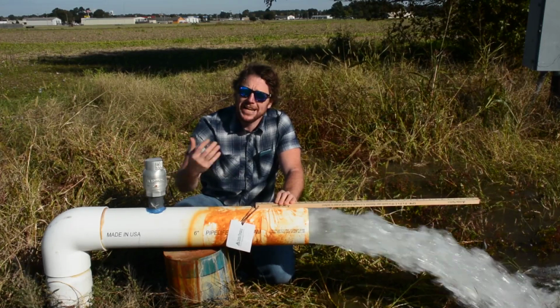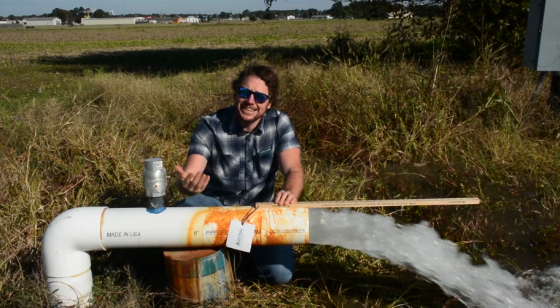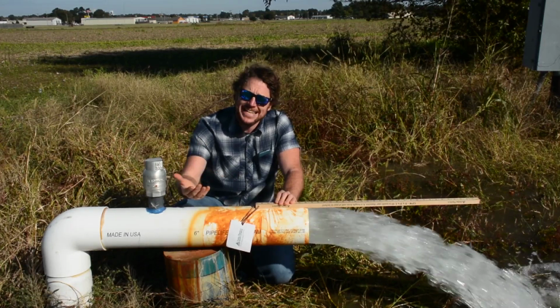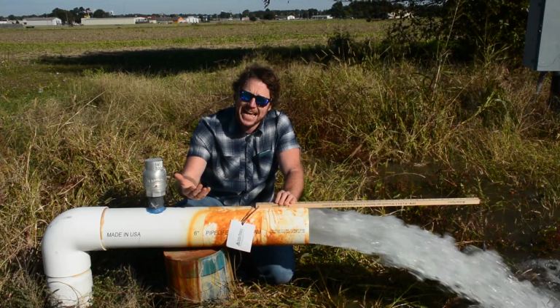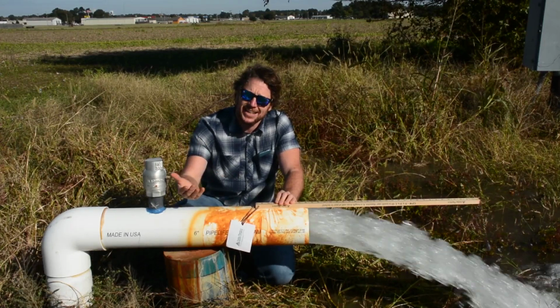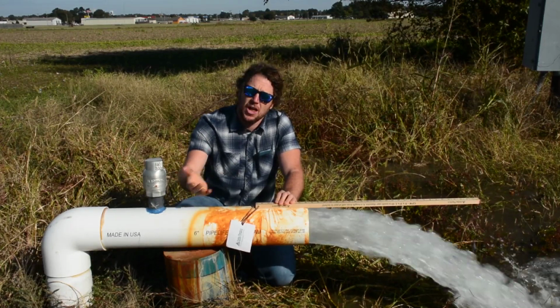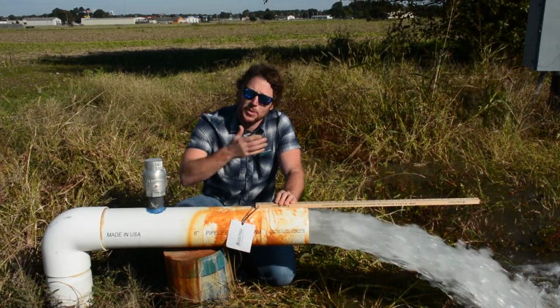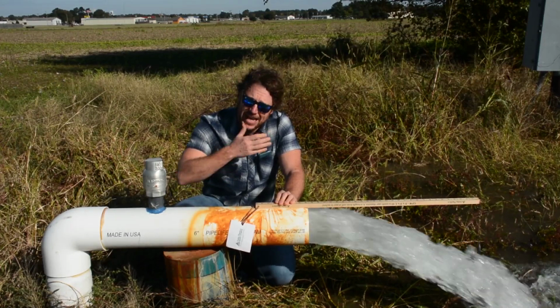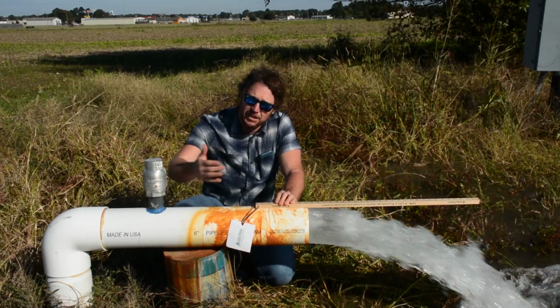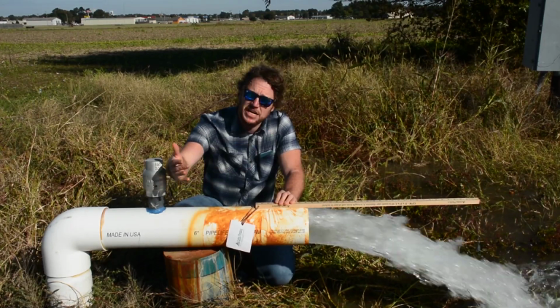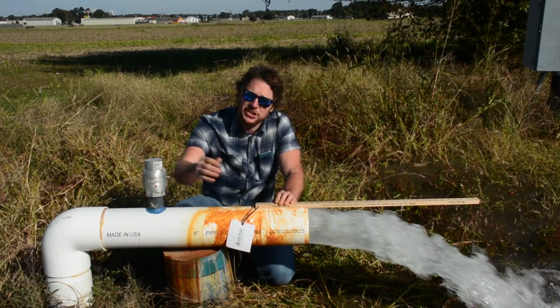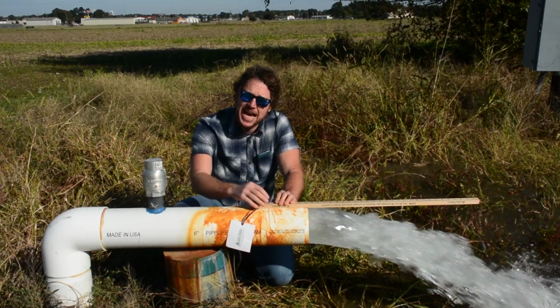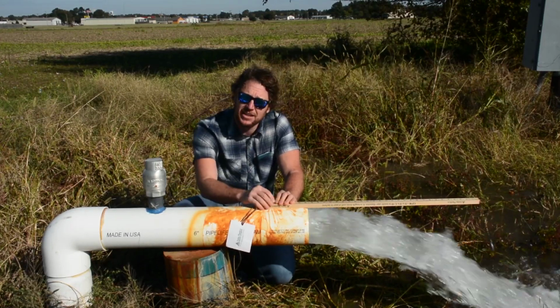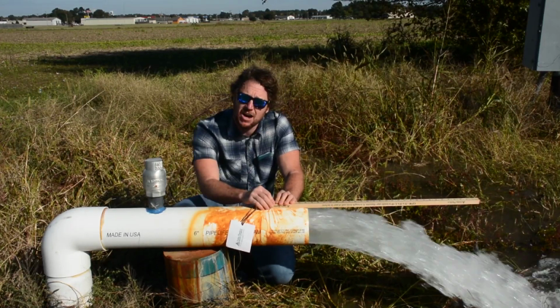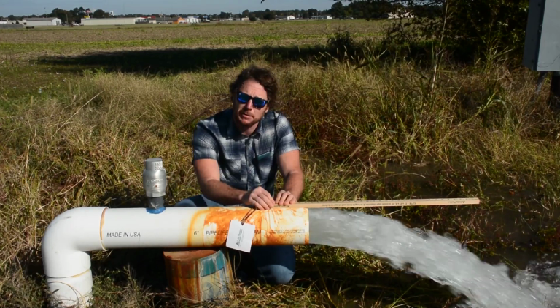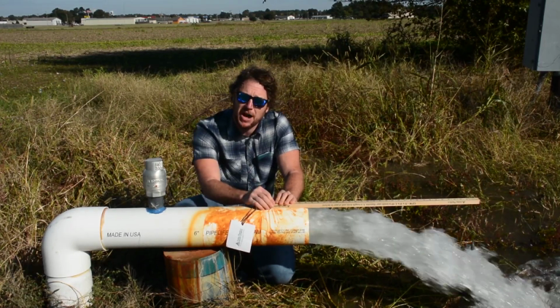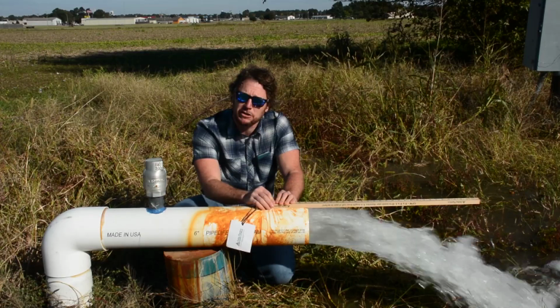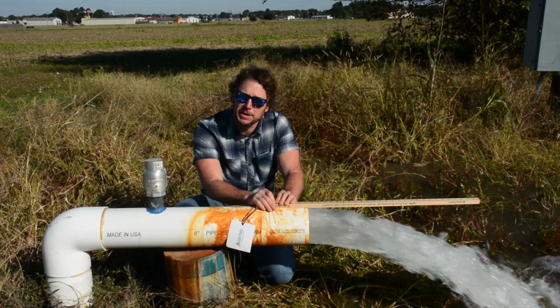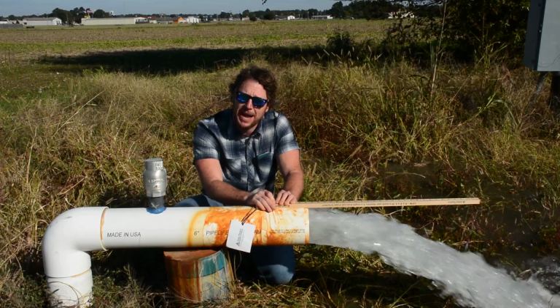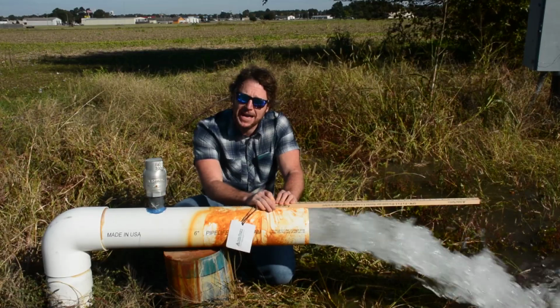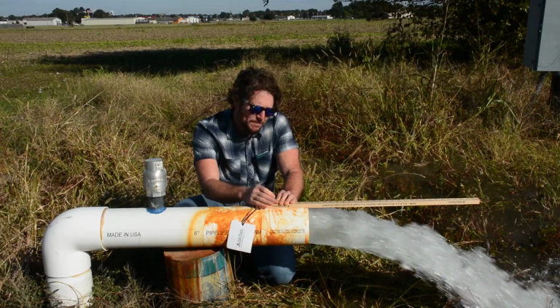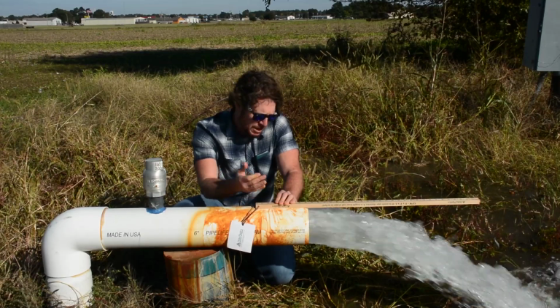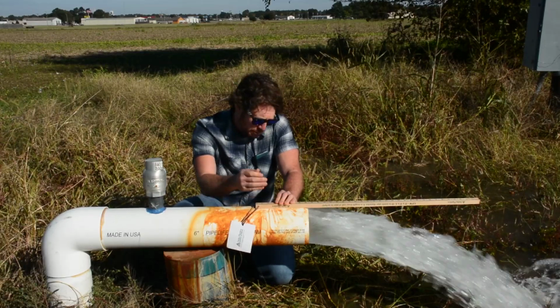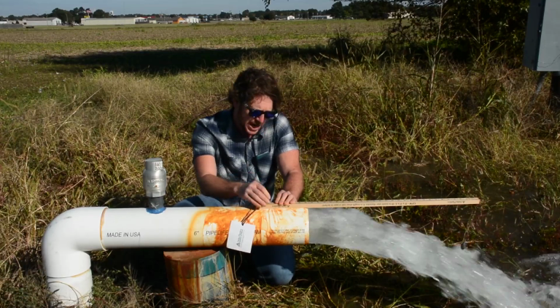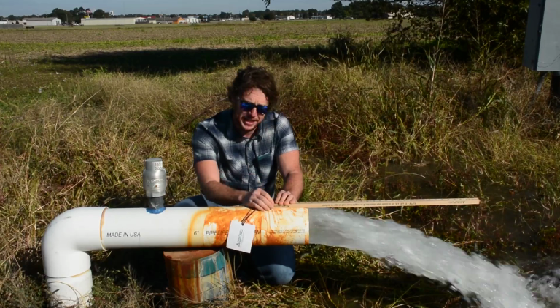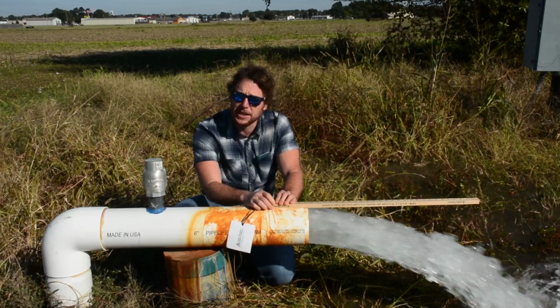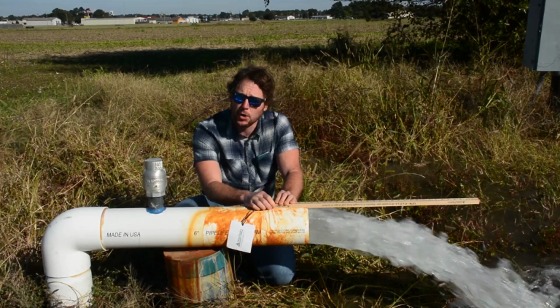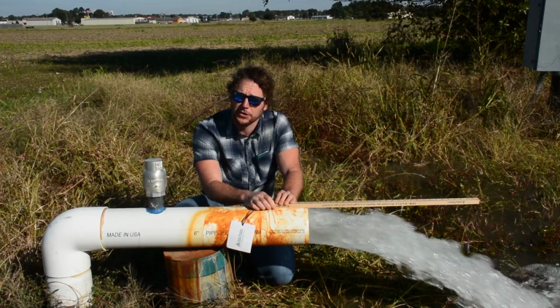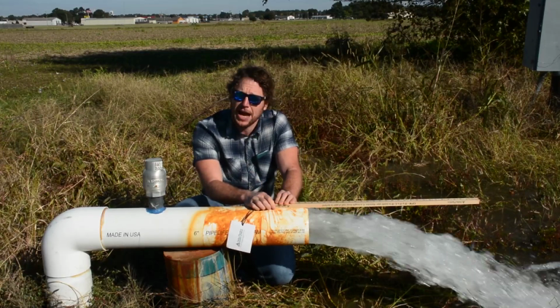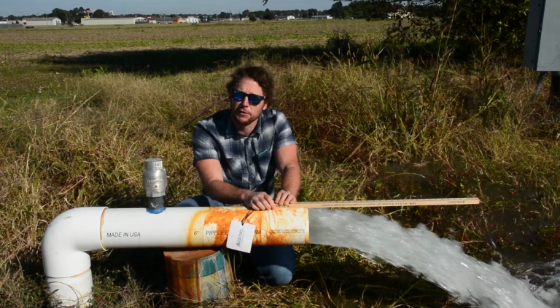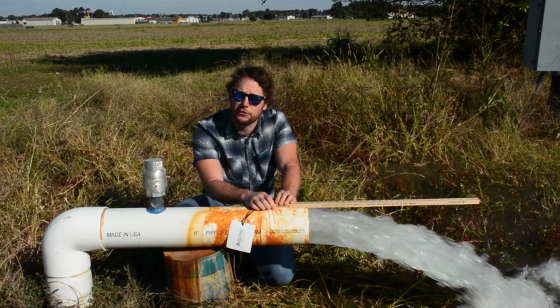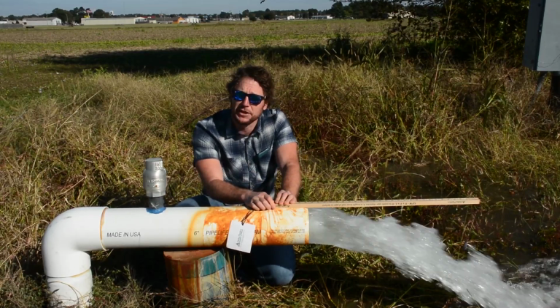Now we'll take that data along with the elevation data along the poly tubing pad, and we'll be able to get a whole design for this field.